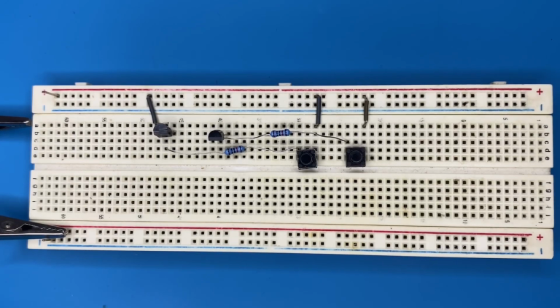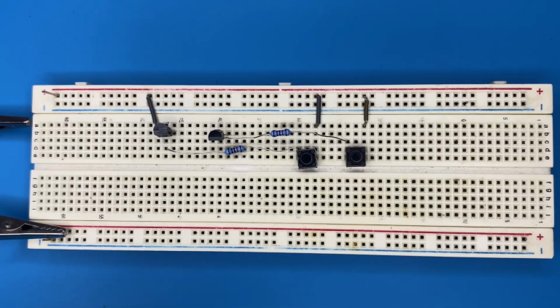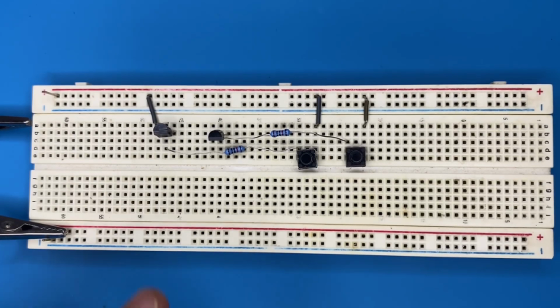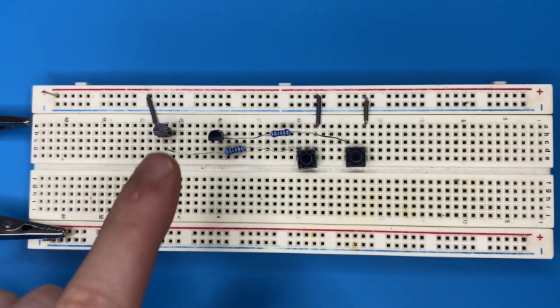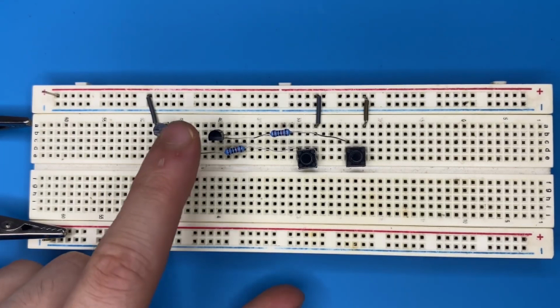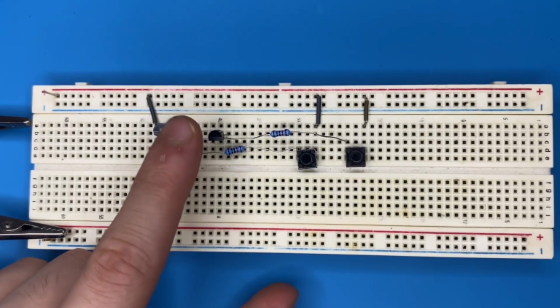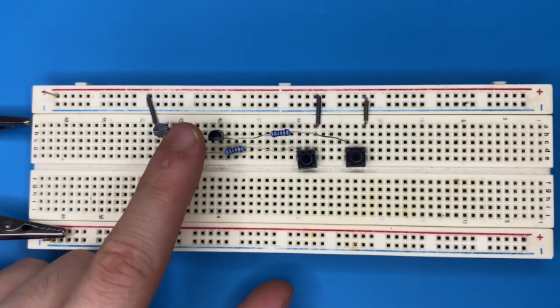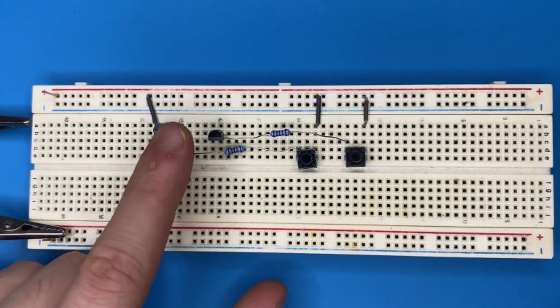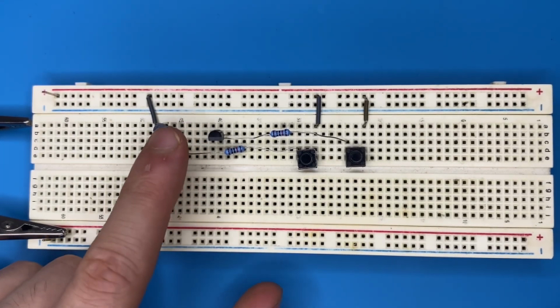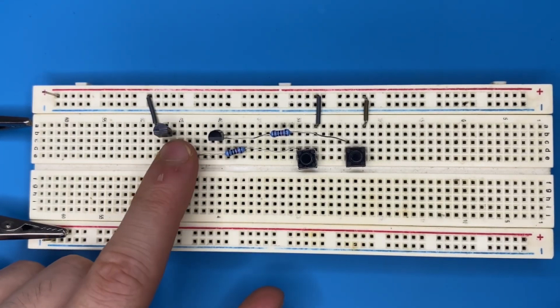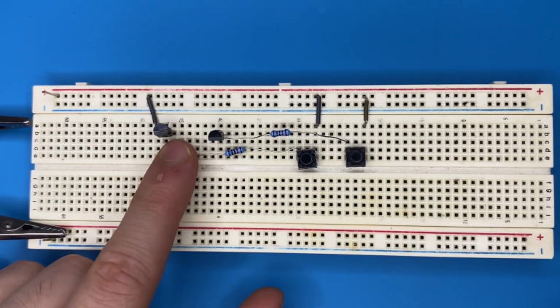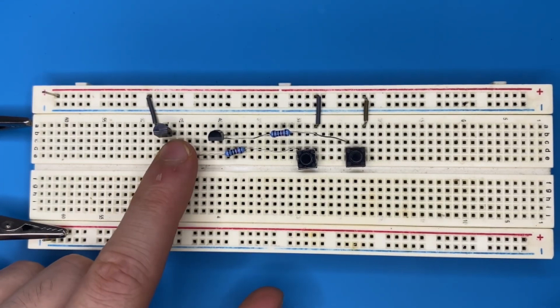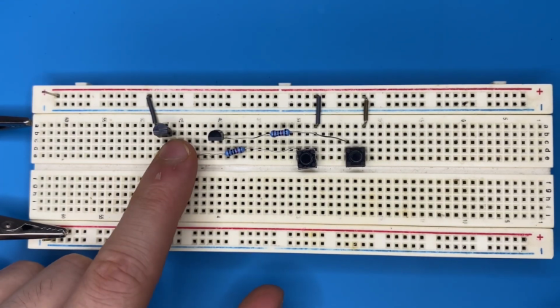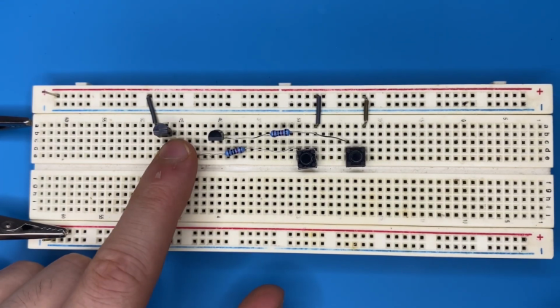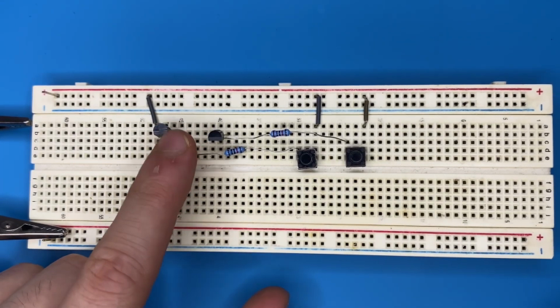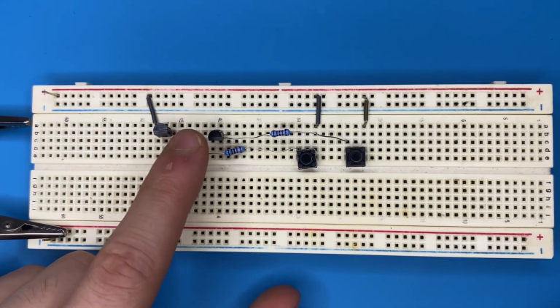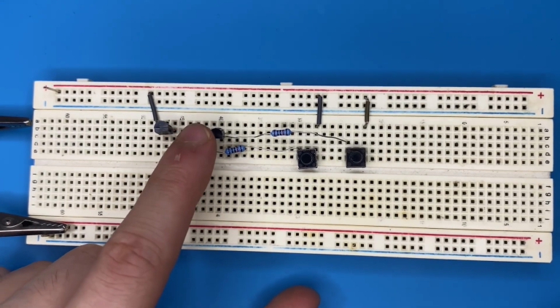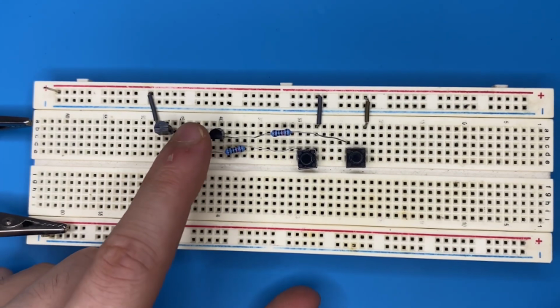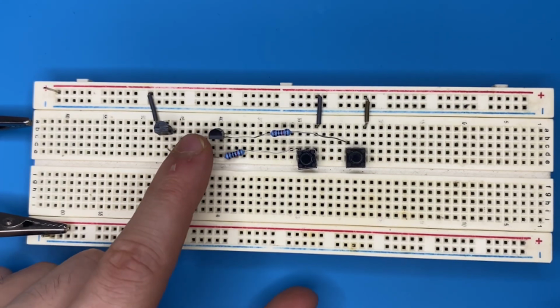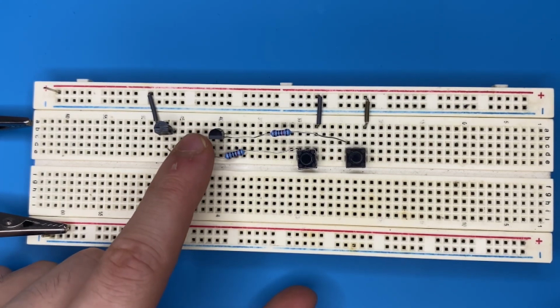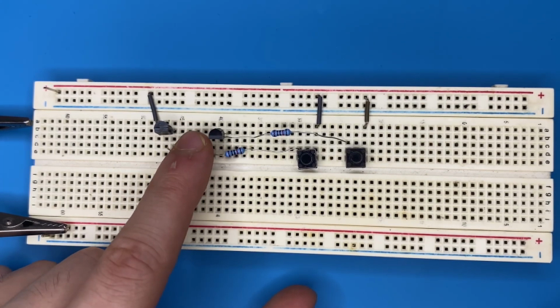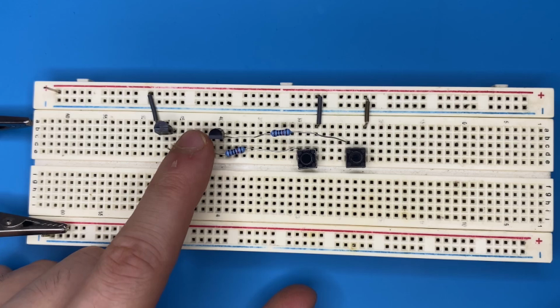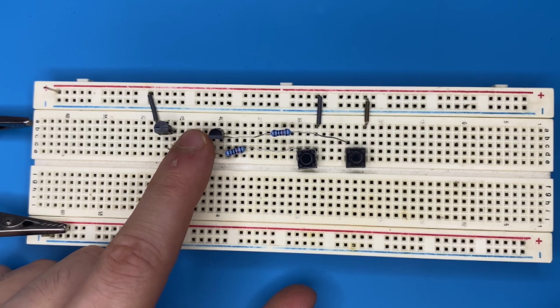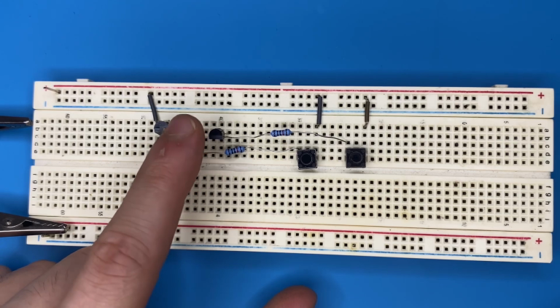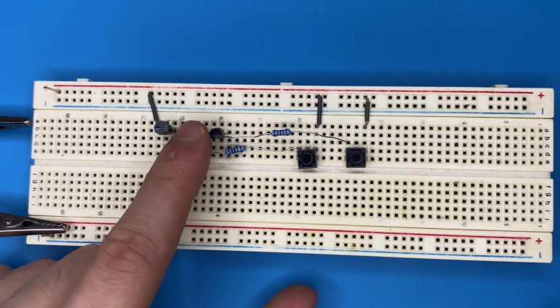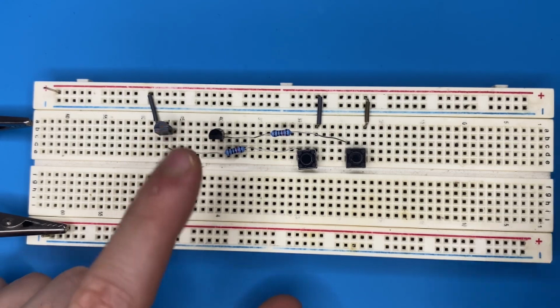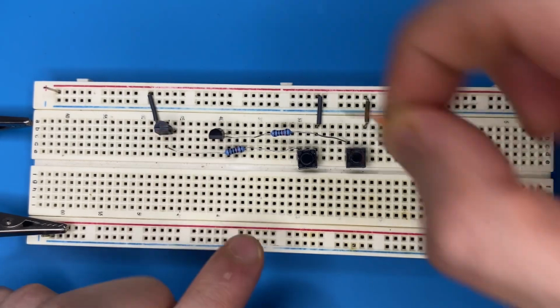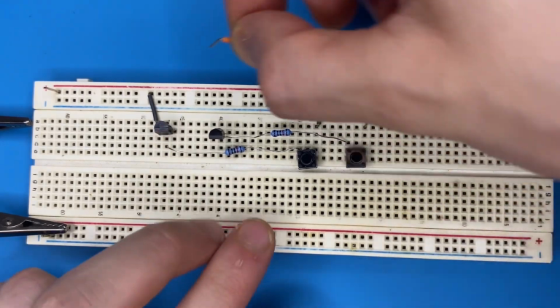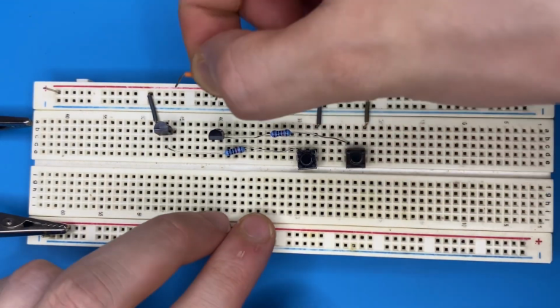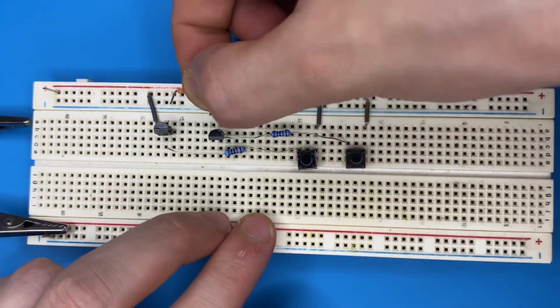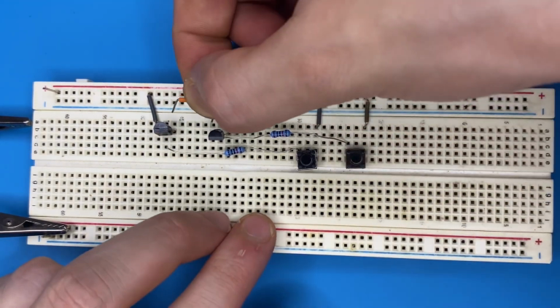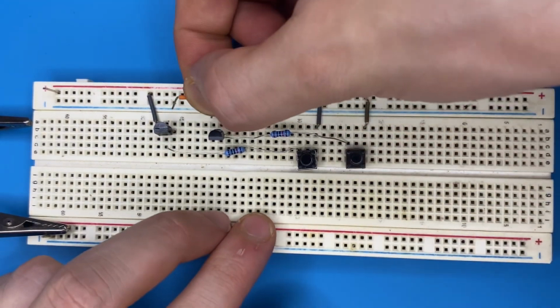Connect the emitter of the first transistor to the collector pin of the second transistor.